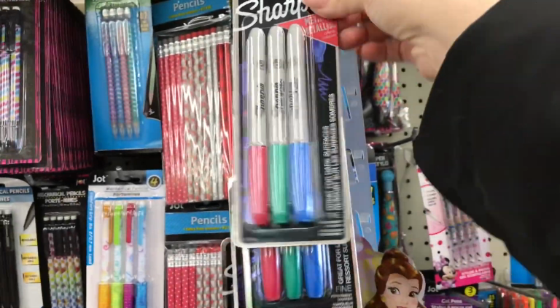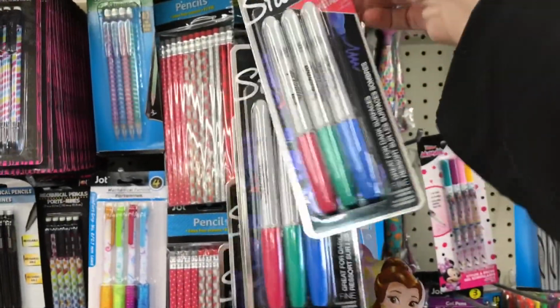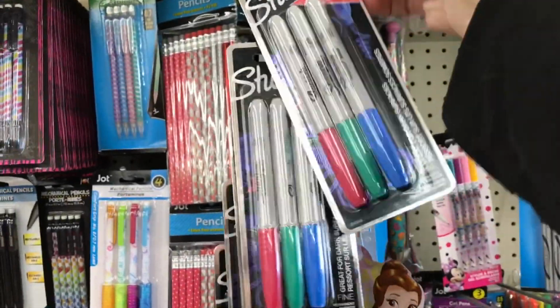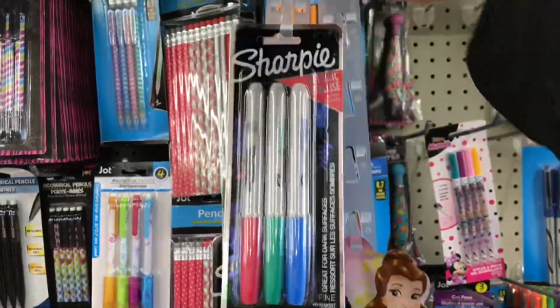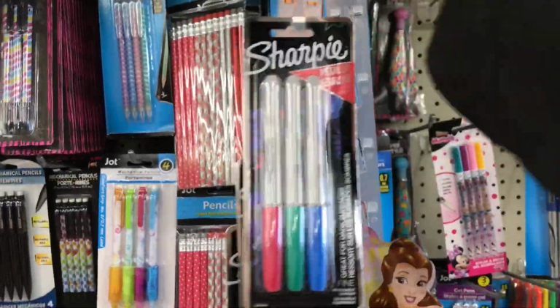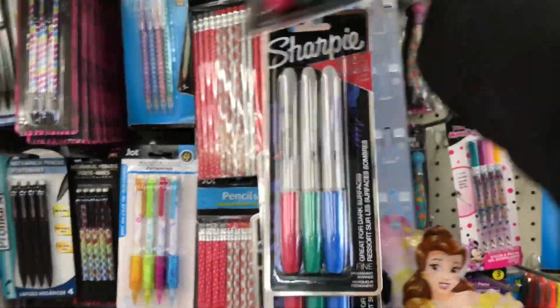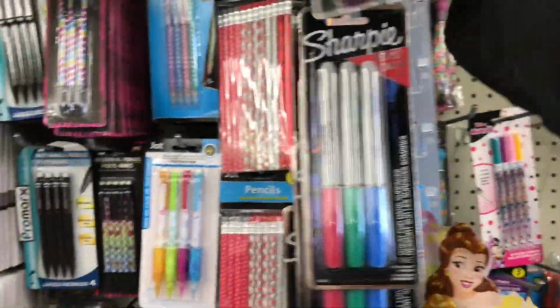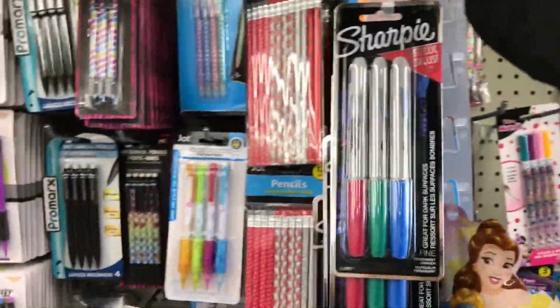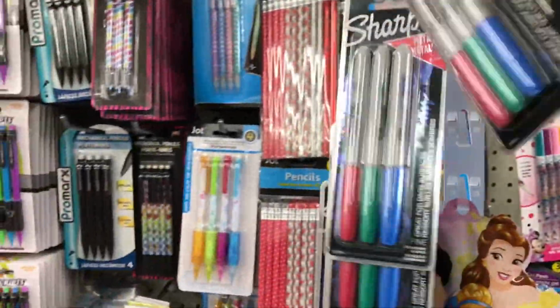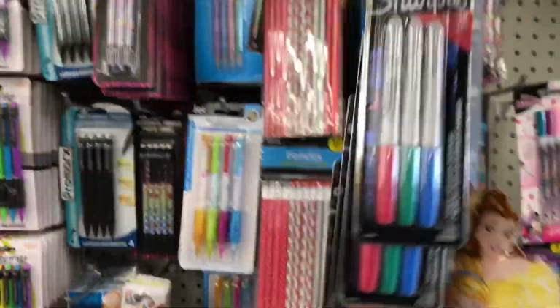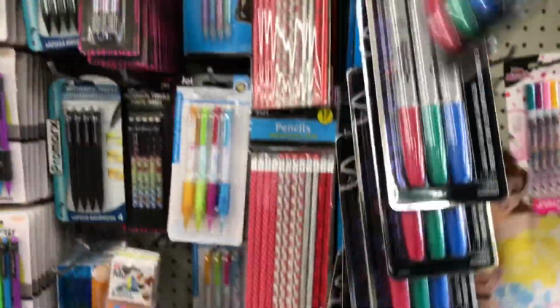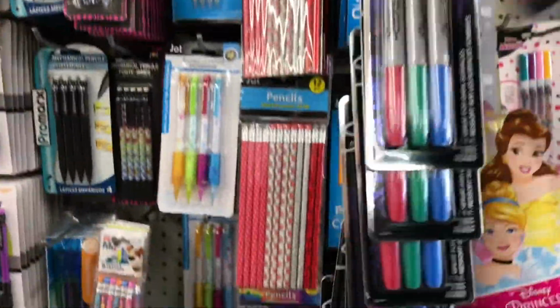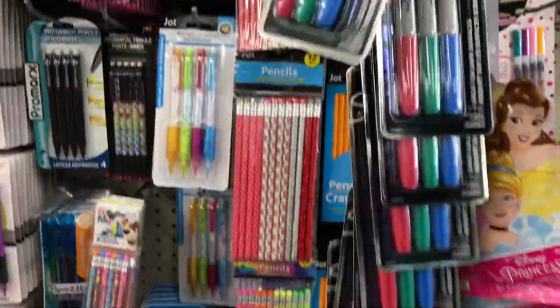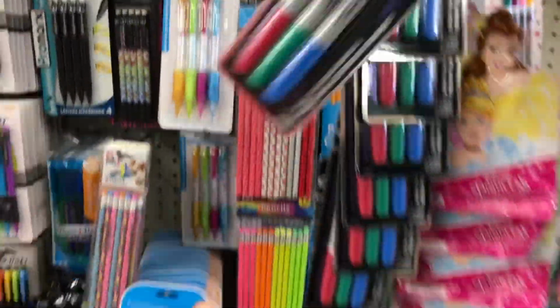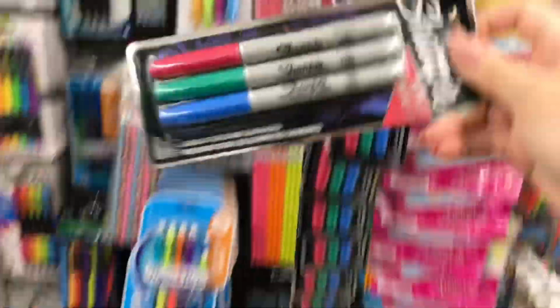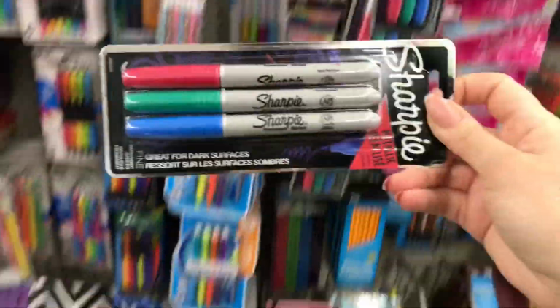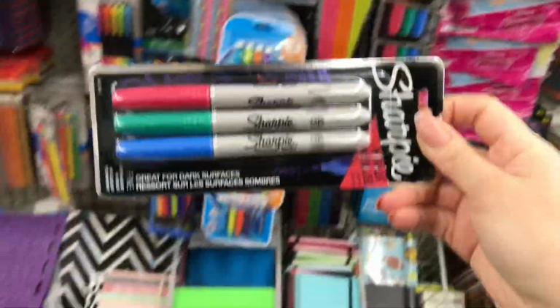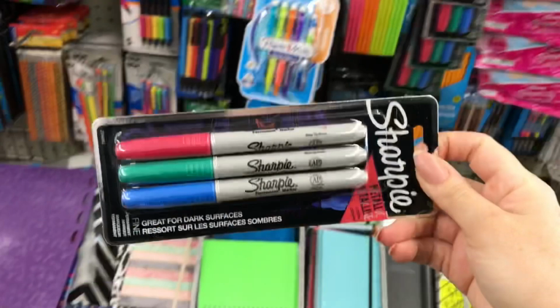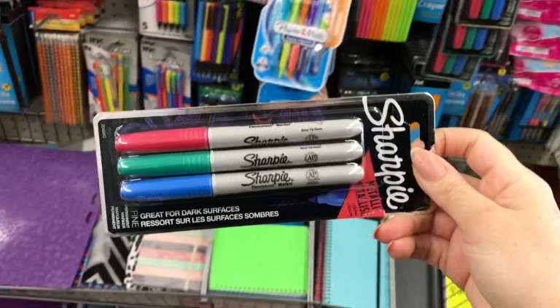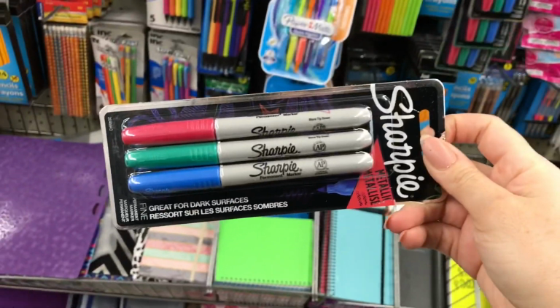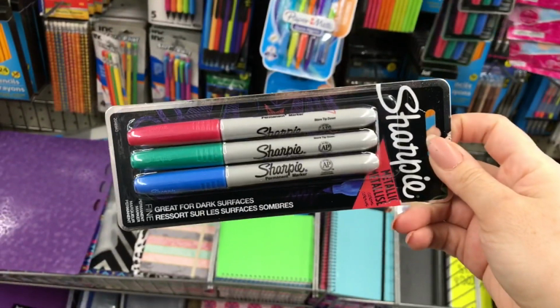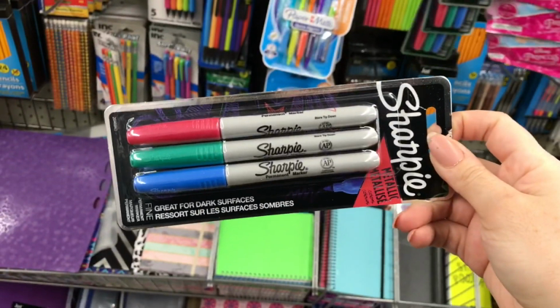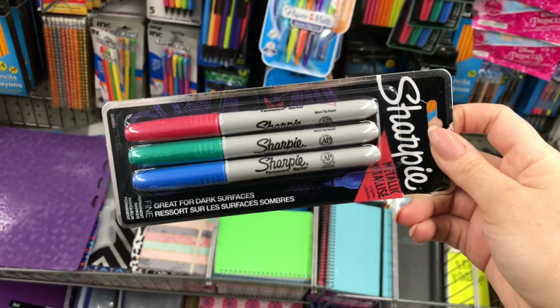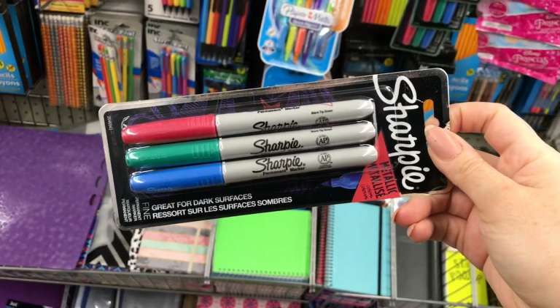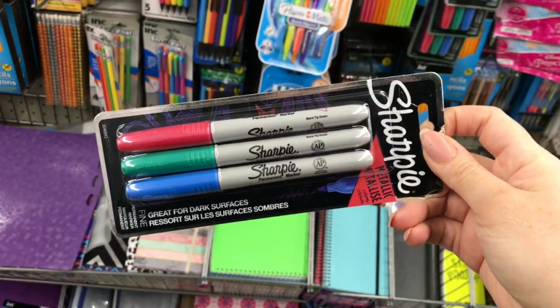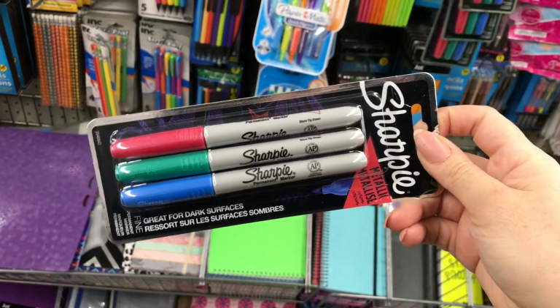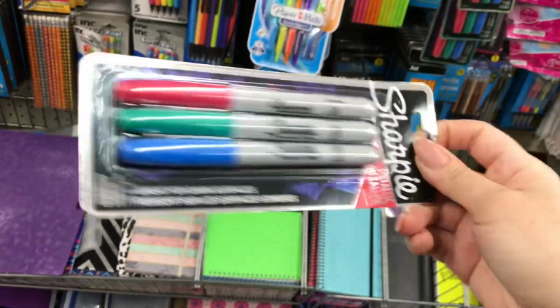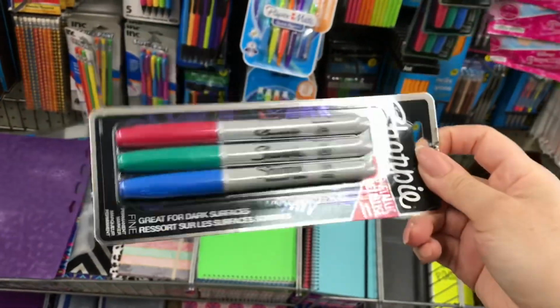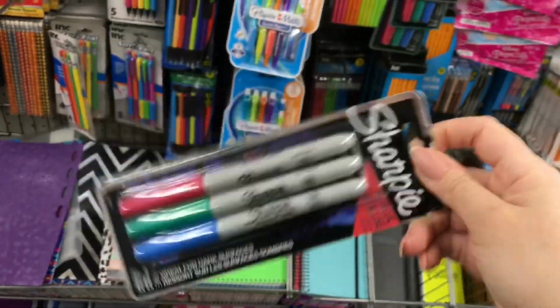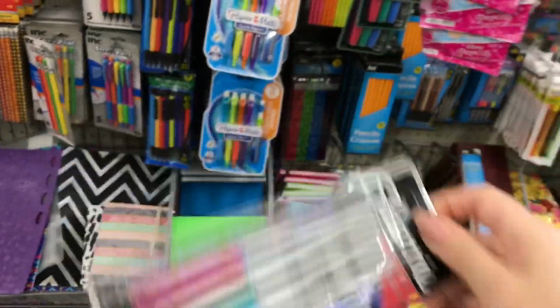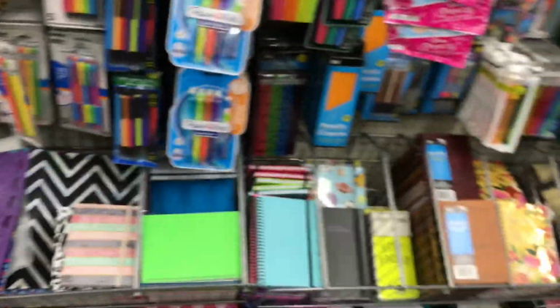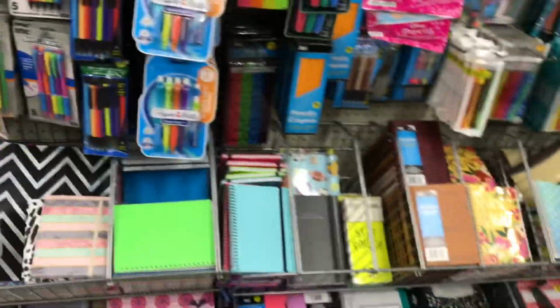I have never found a pack of three Sharpies at Dollar Tree before - I'm going to buy these for my daughter, she'll love them.